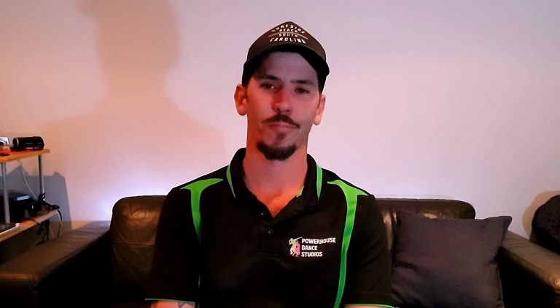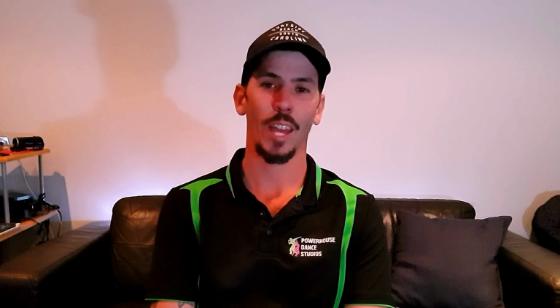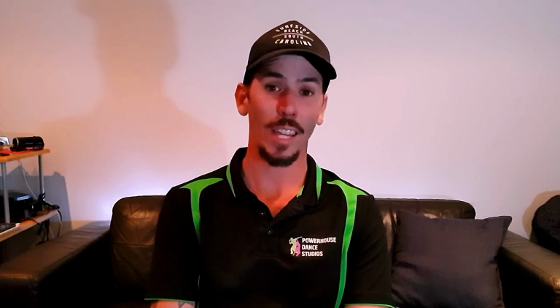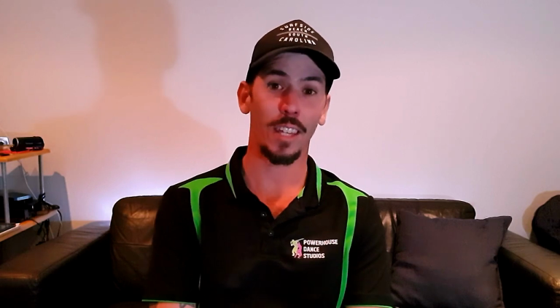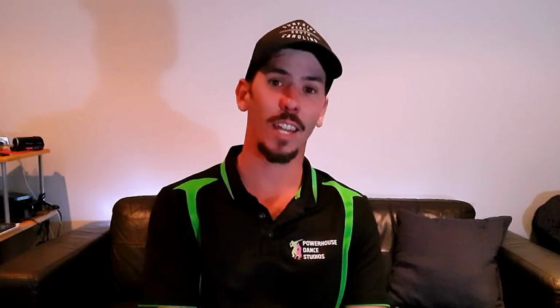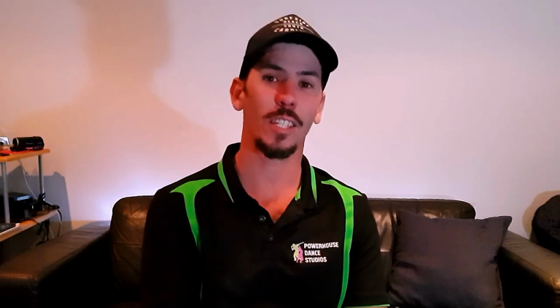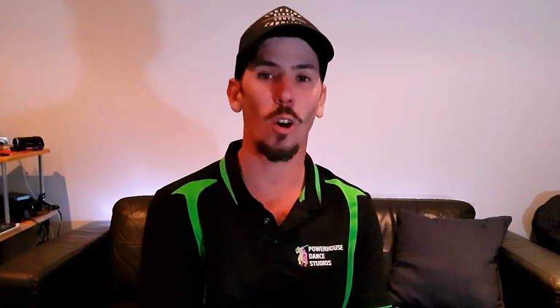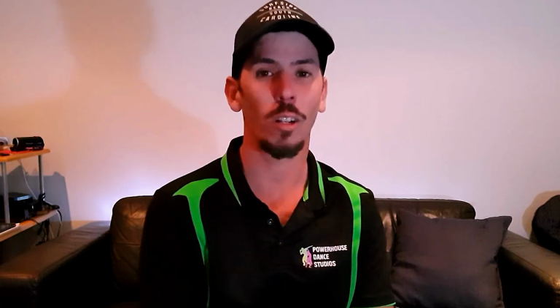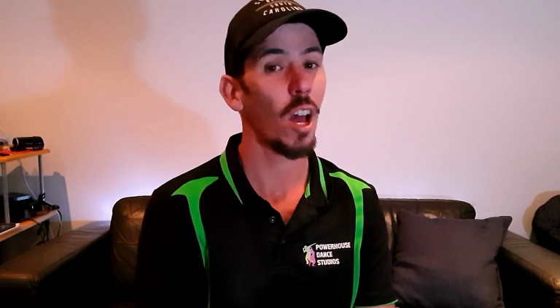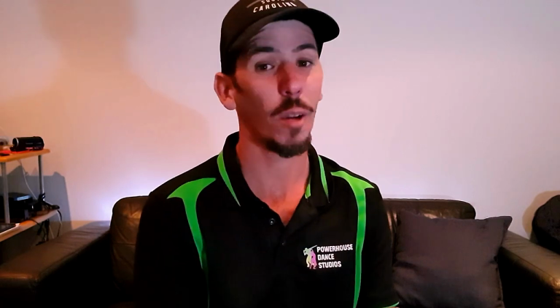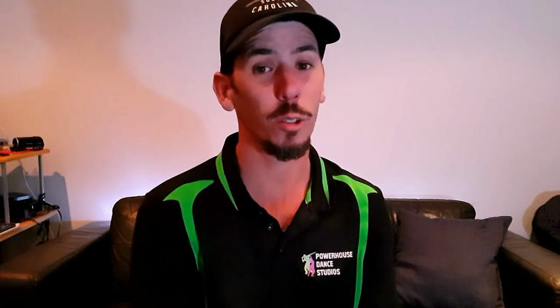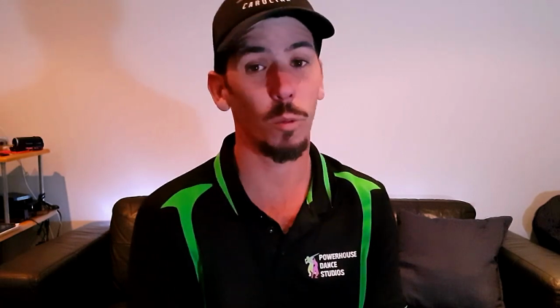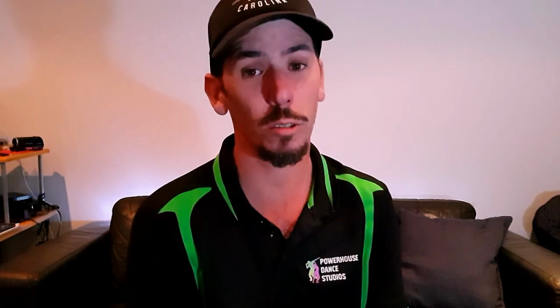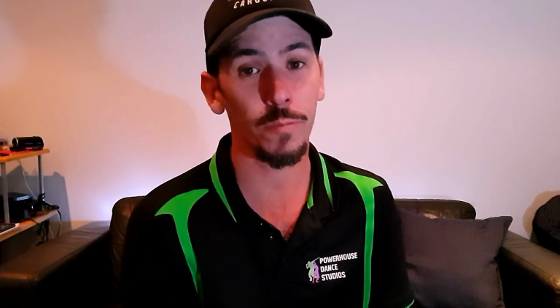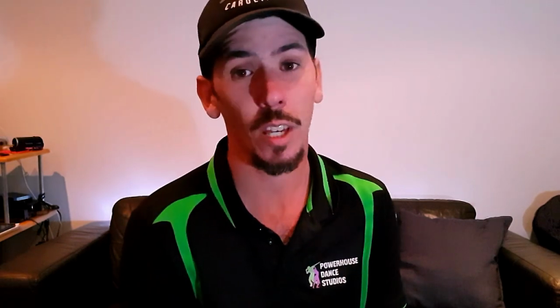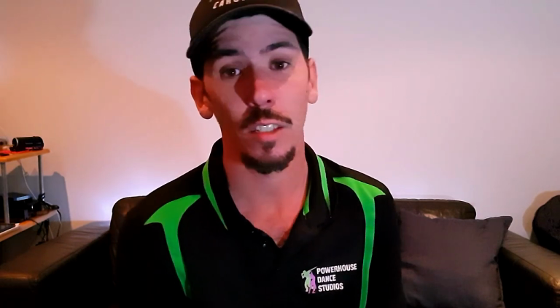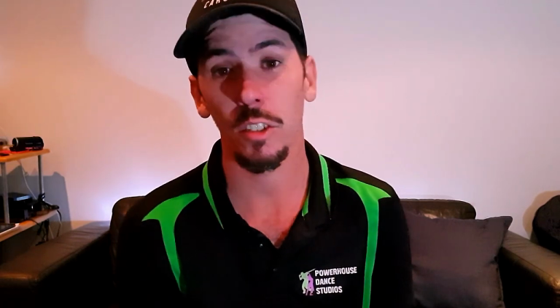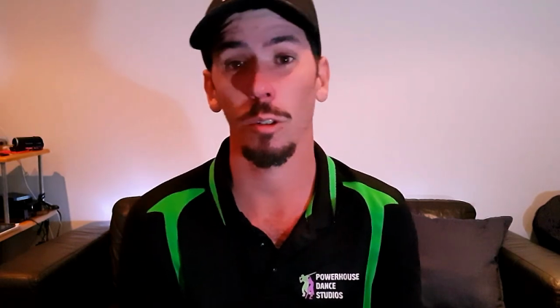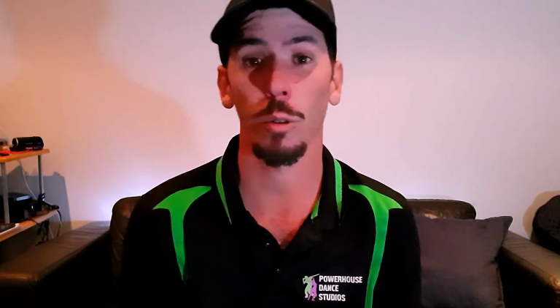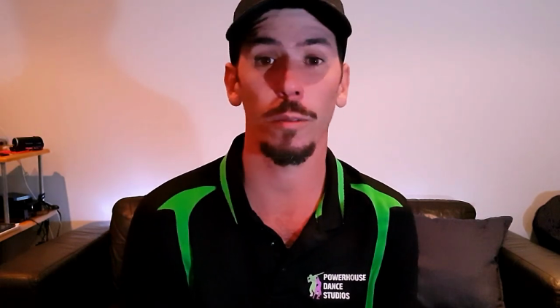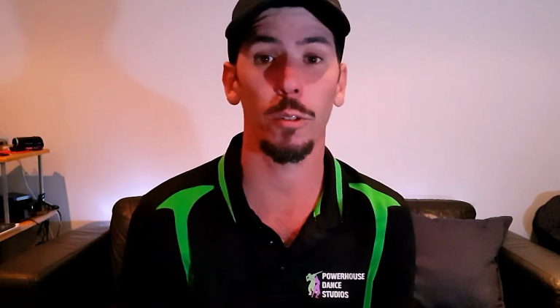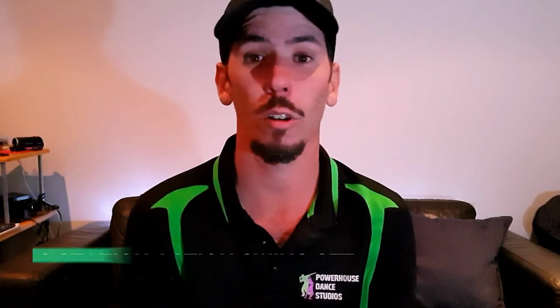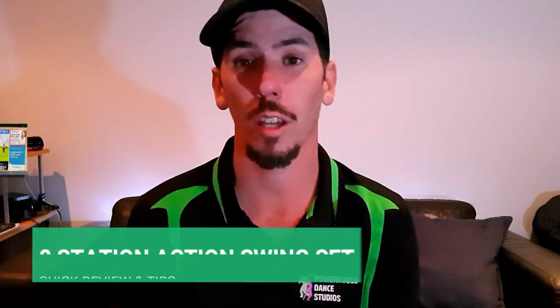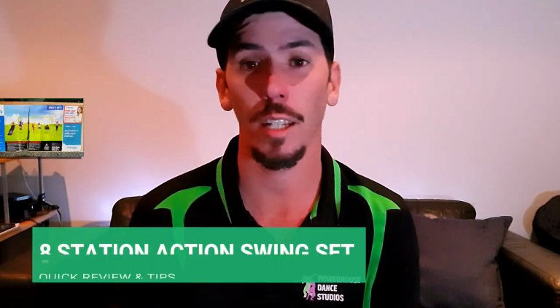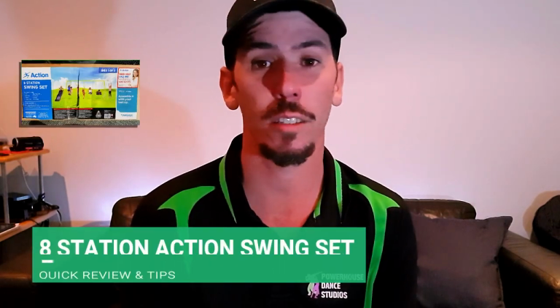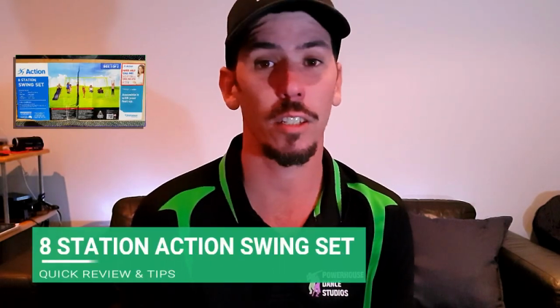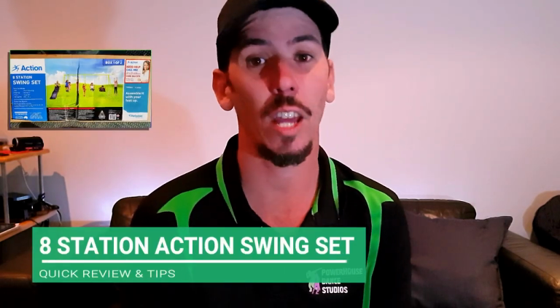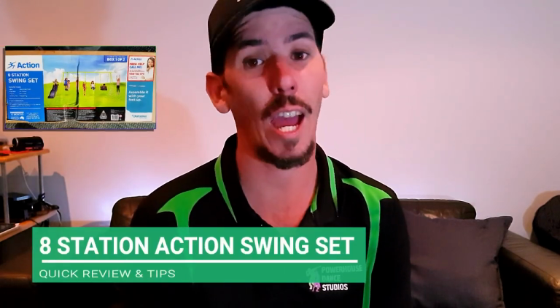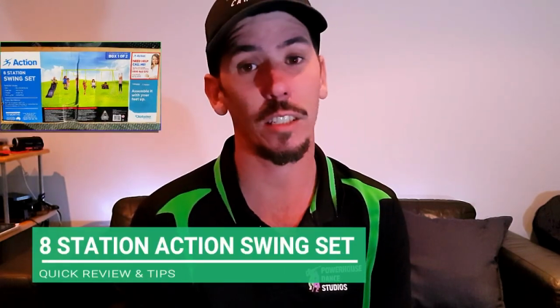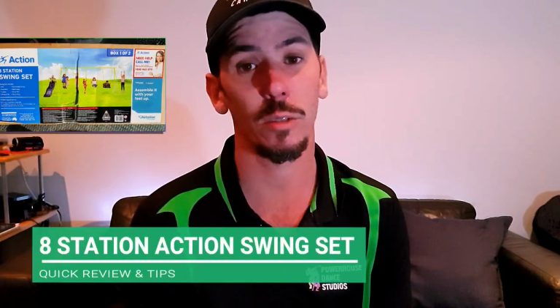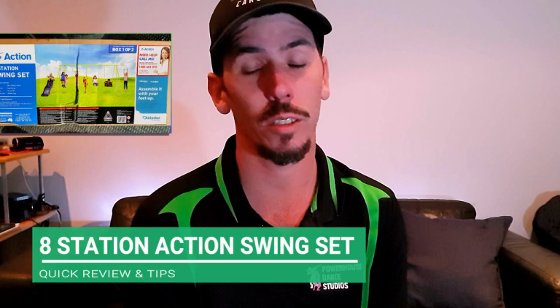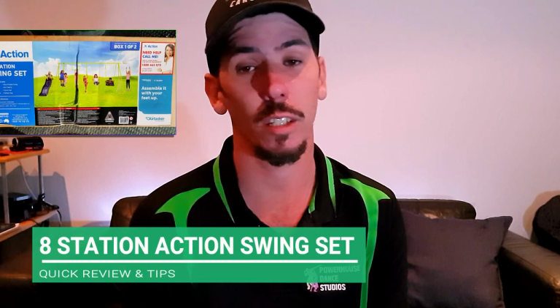Hey there, how you going? Hope you're doing well. Just going to do a quick review on the 8-station action swing set.